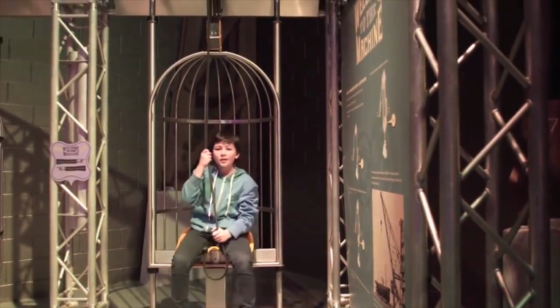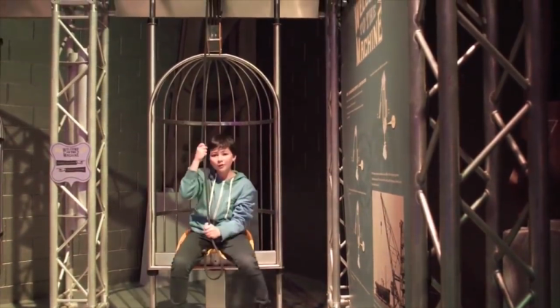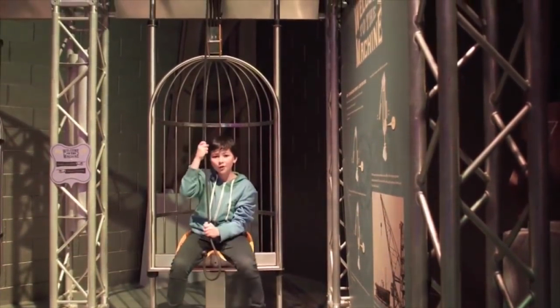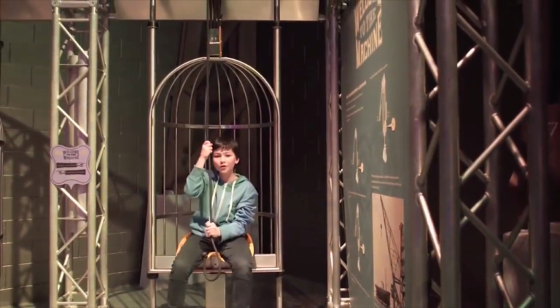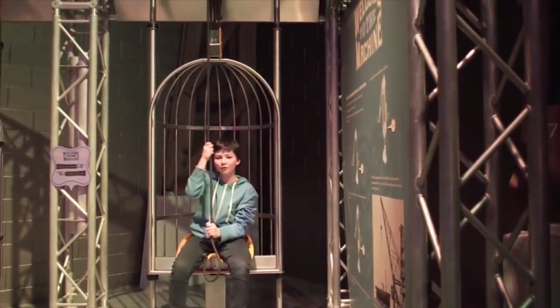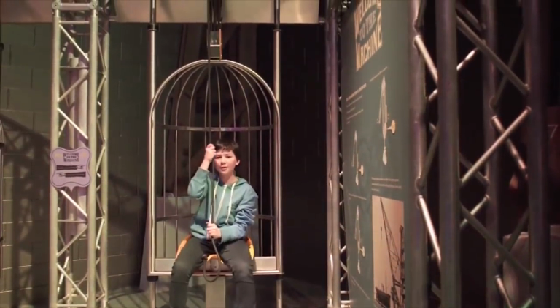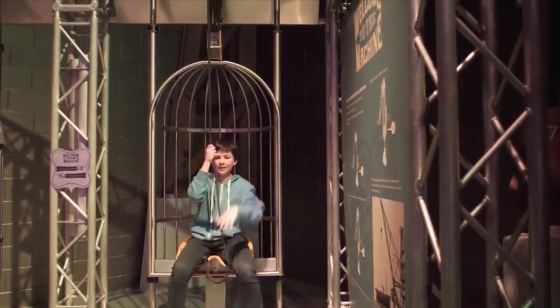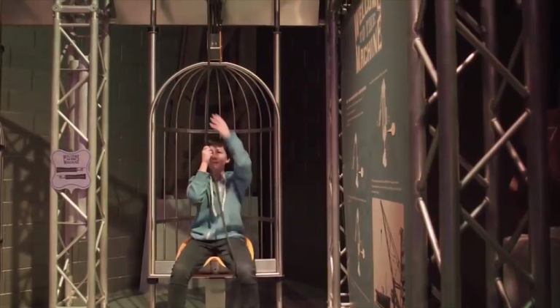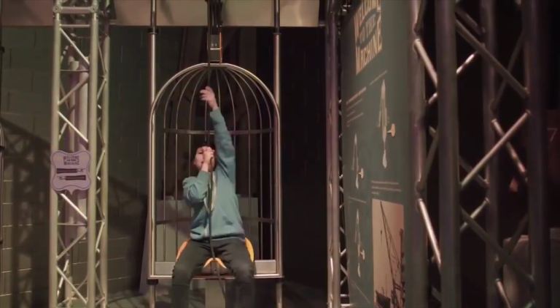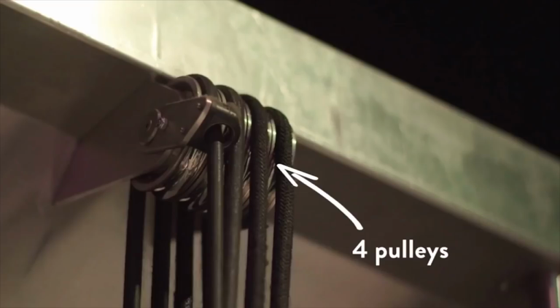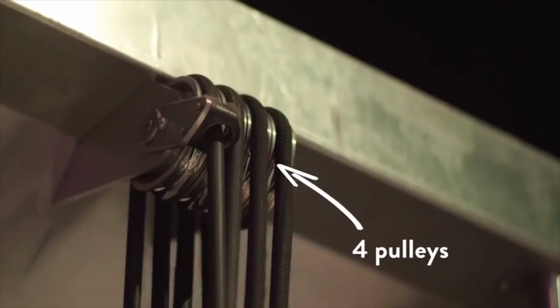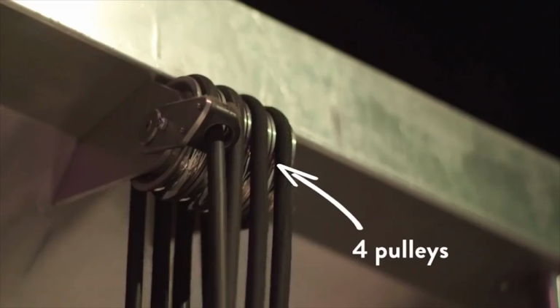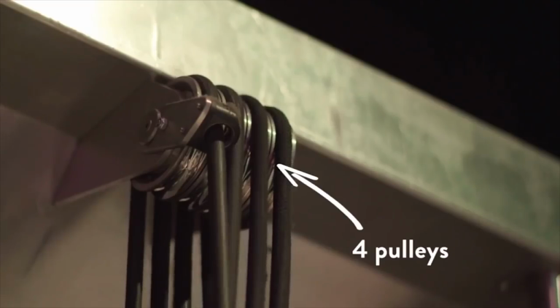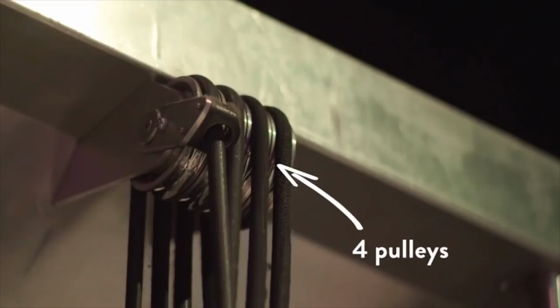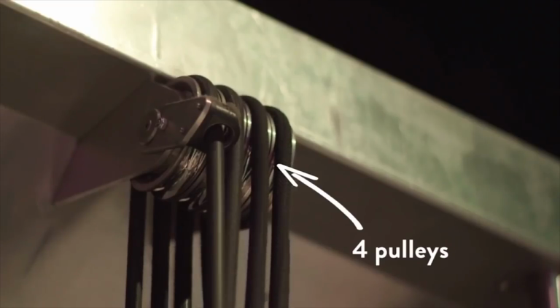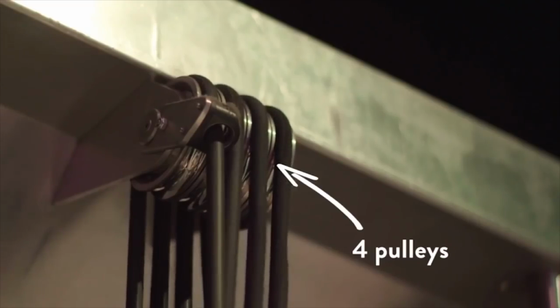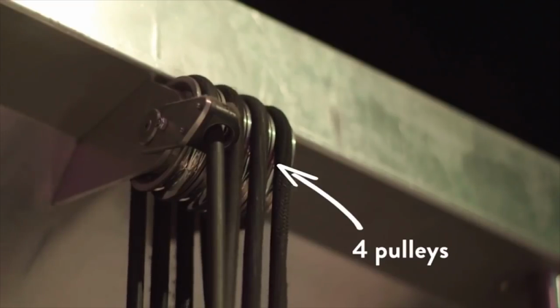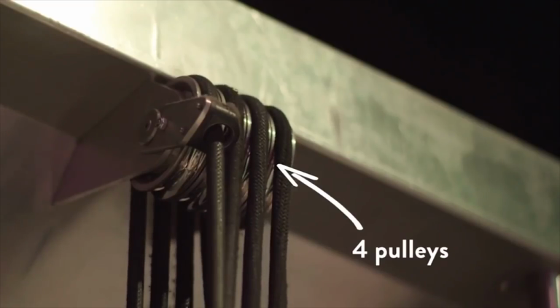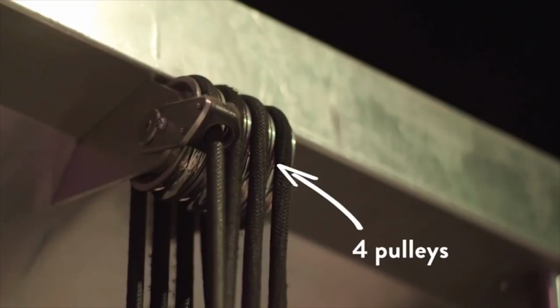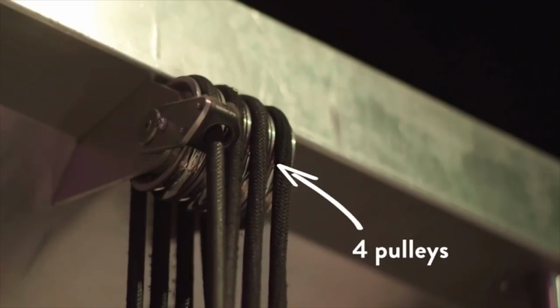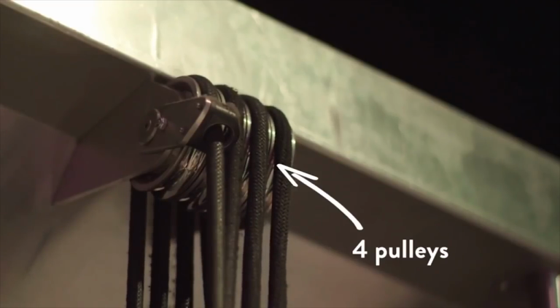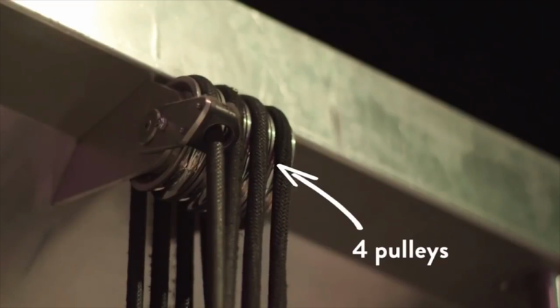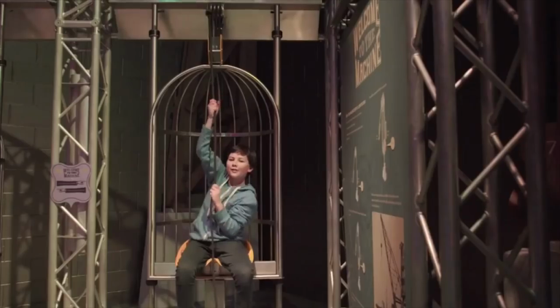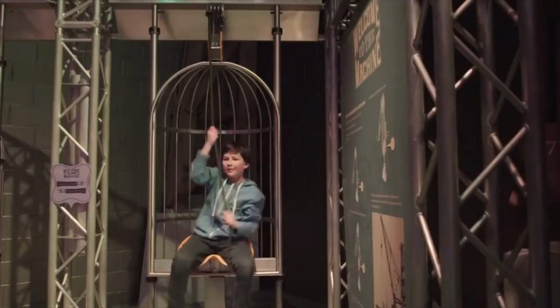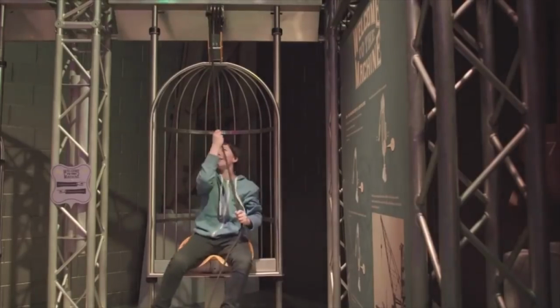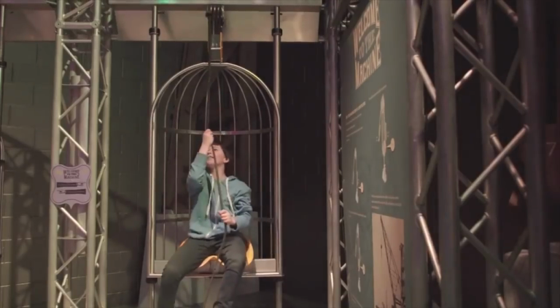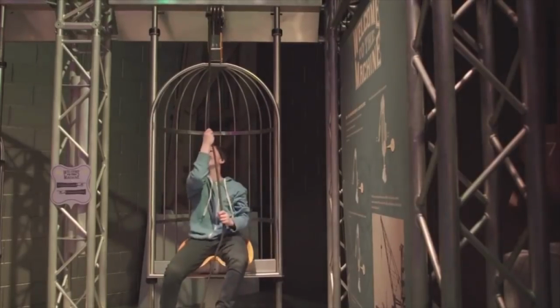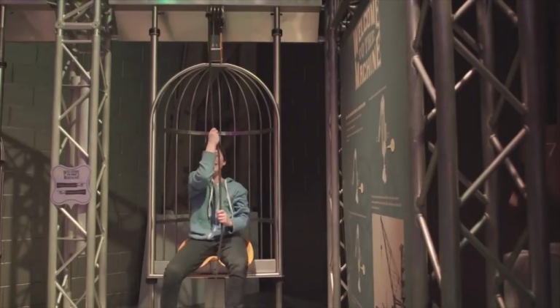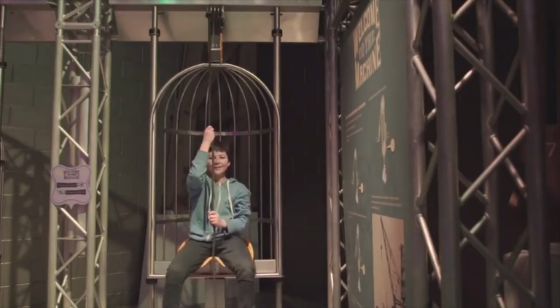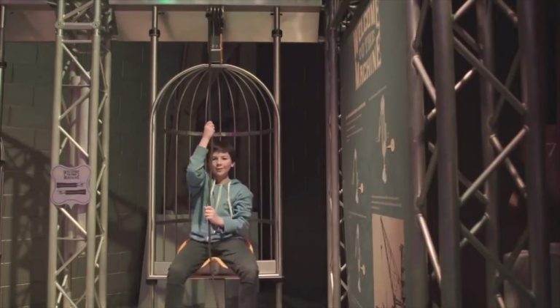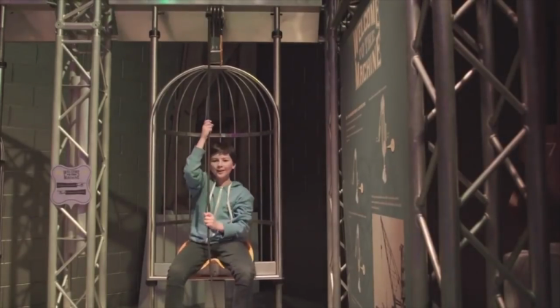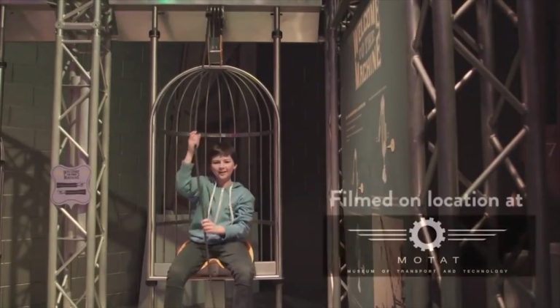This means you have to walk twice as far to get the crate to the same height. If you use enough pulleys, you can even lift yourself. Cool, eh?